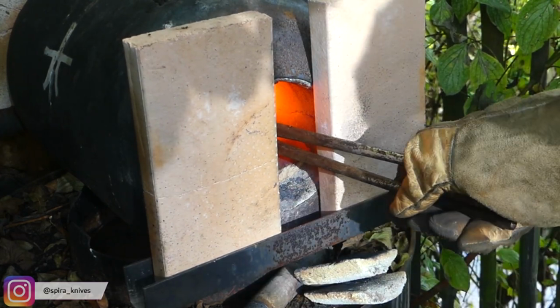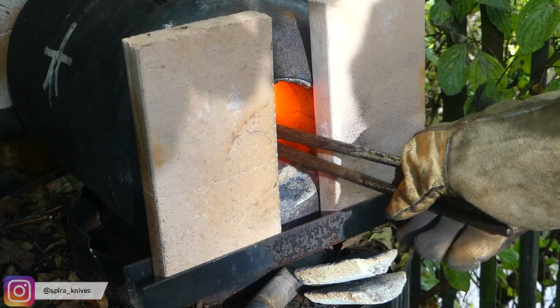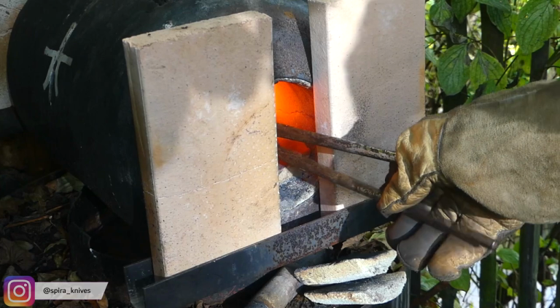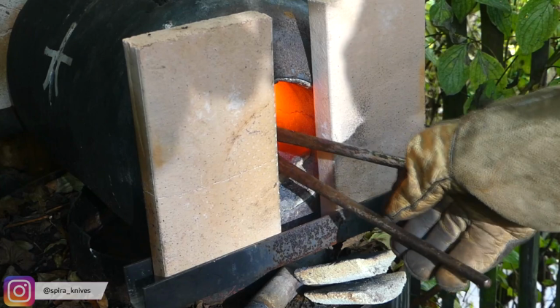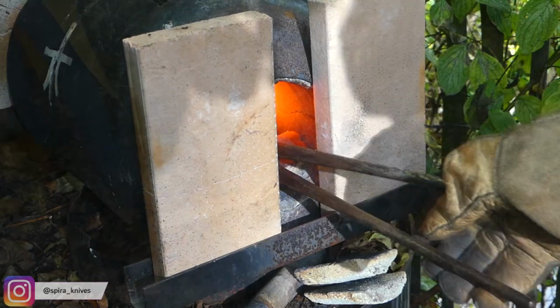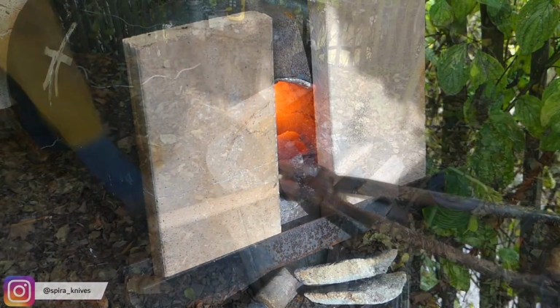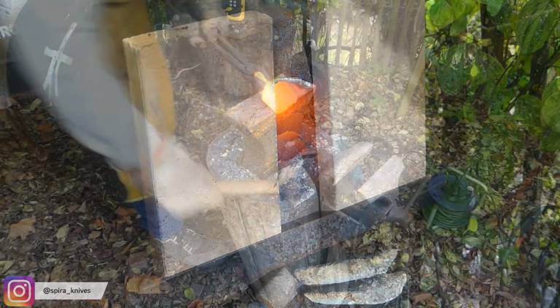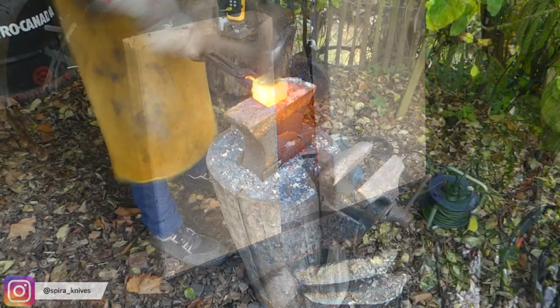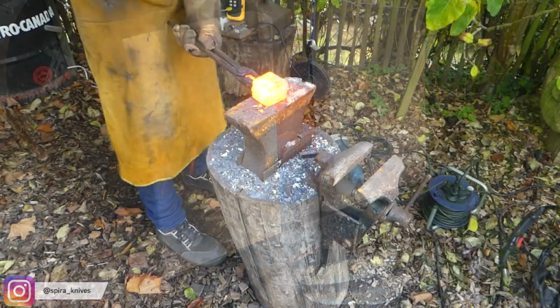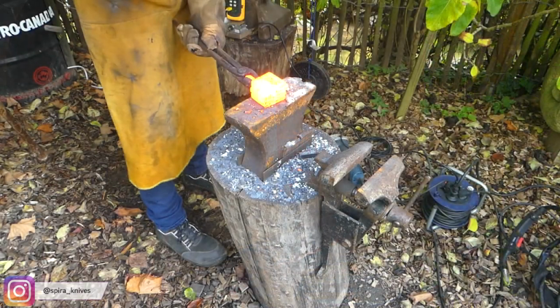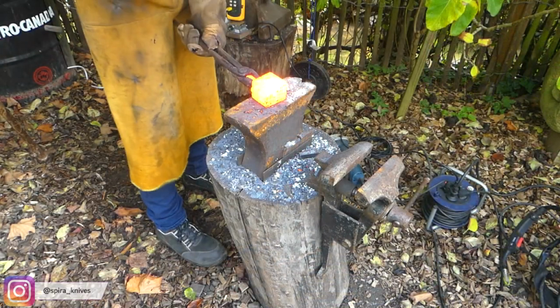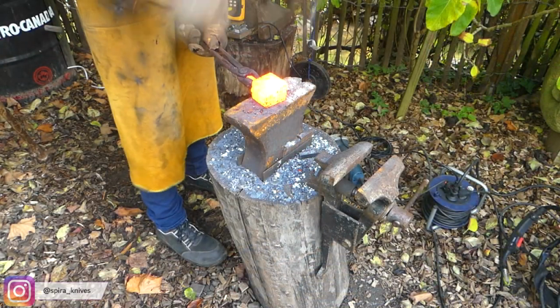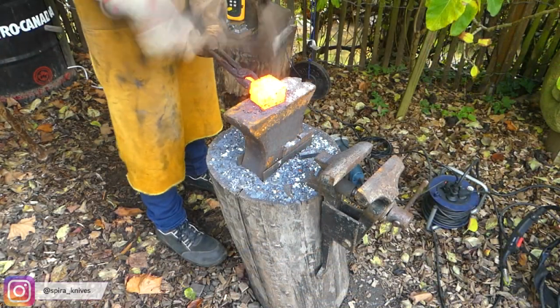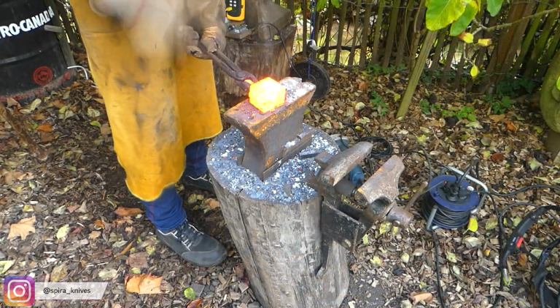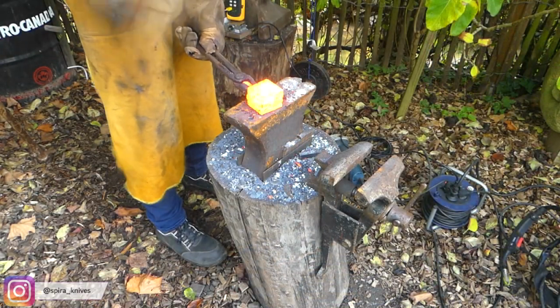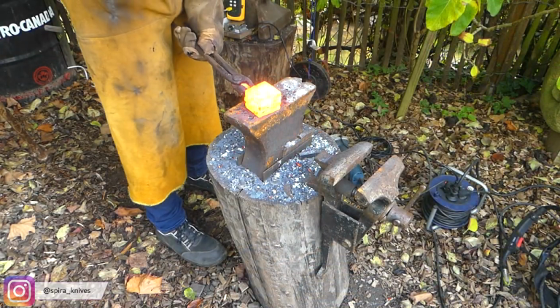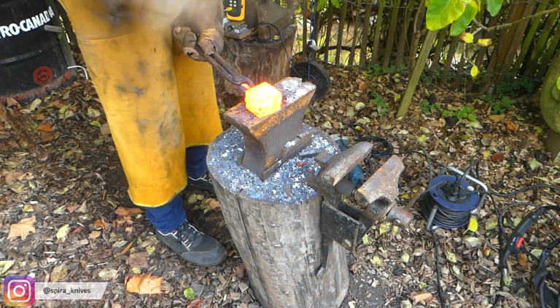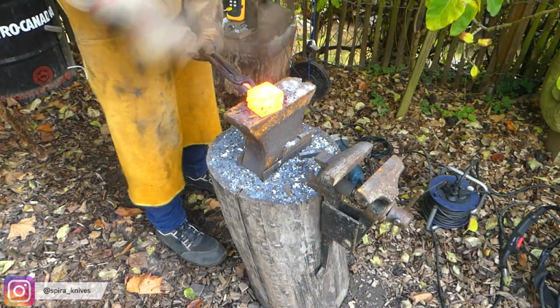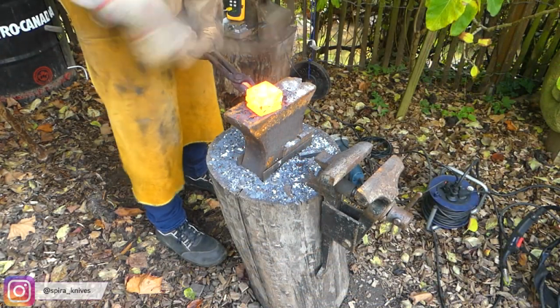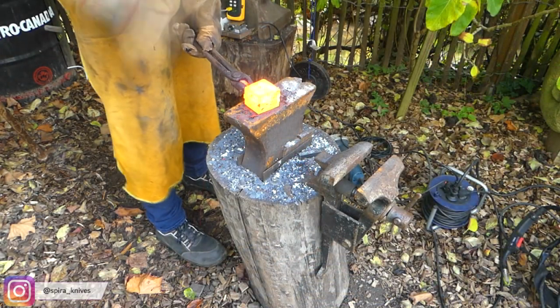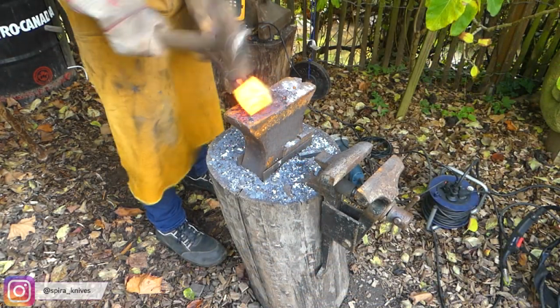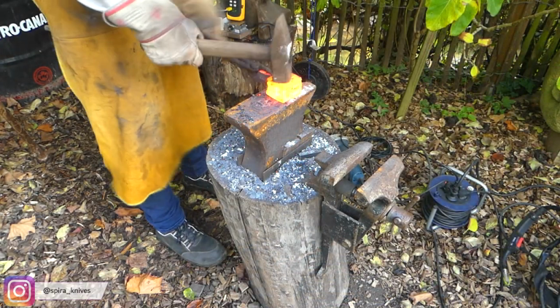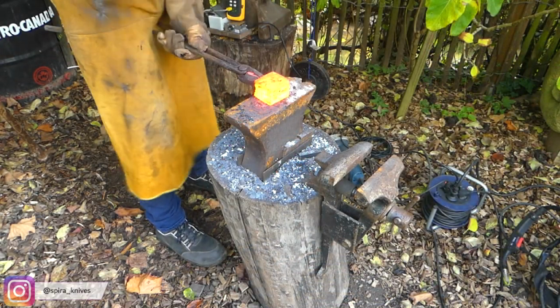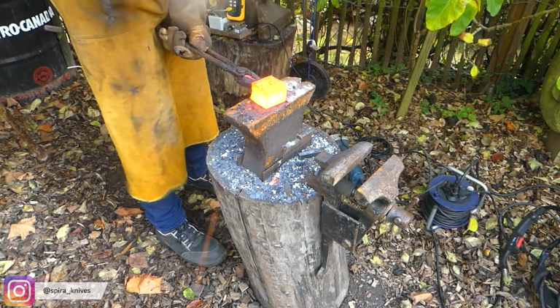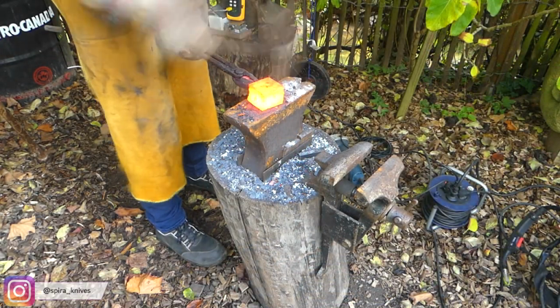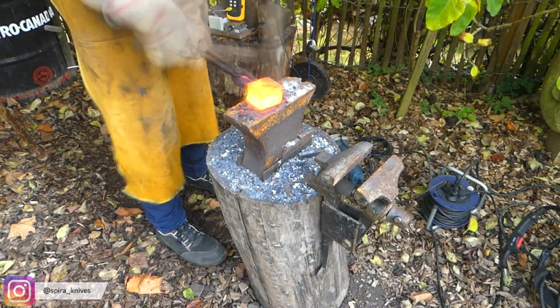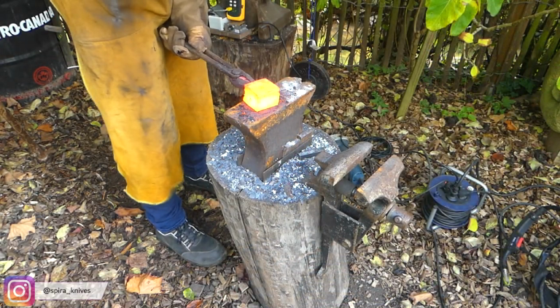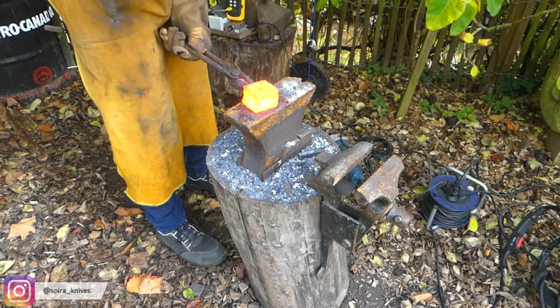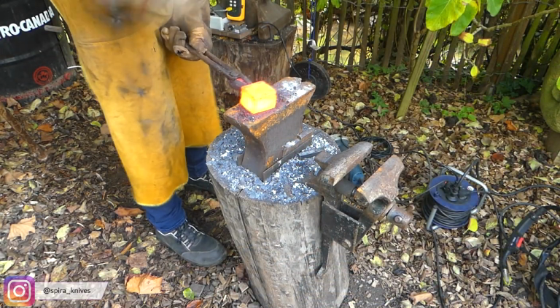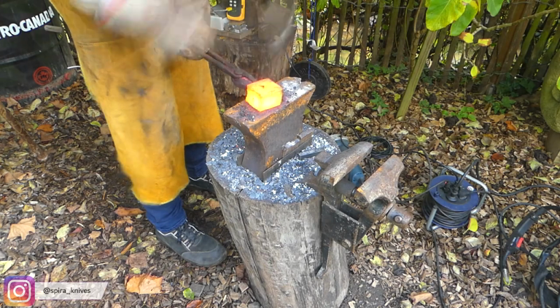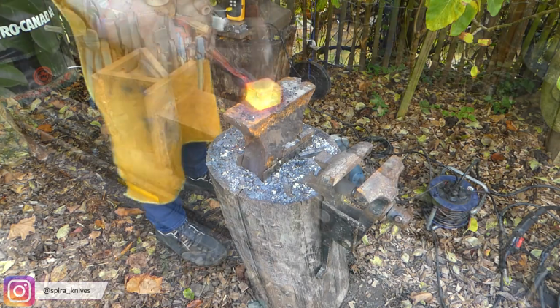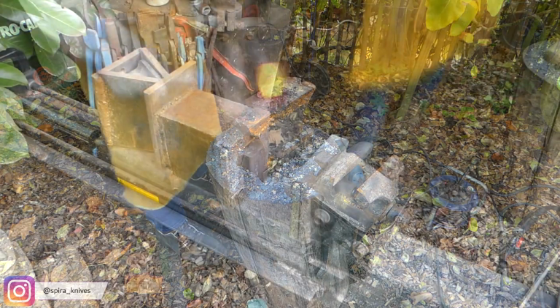Since you now know the rough process of how Damascus is forged, I will just let you enjoy the footage.